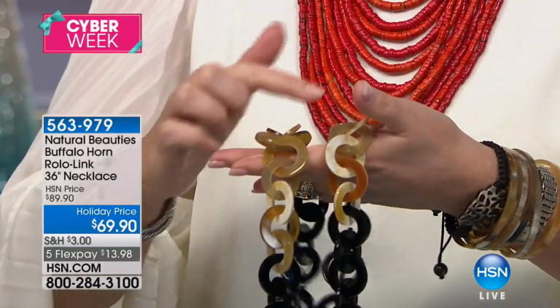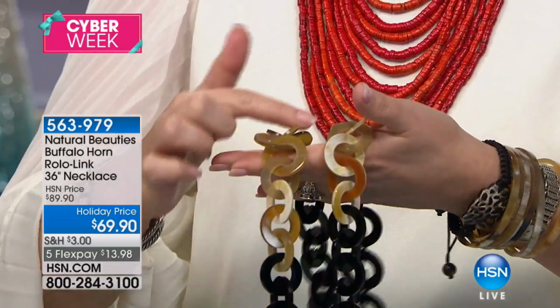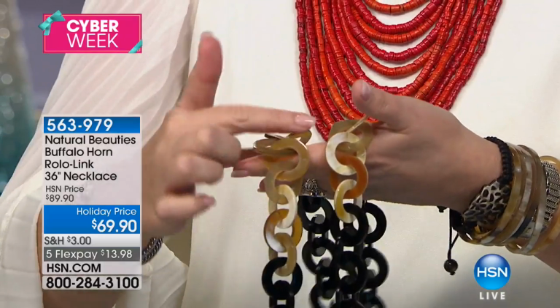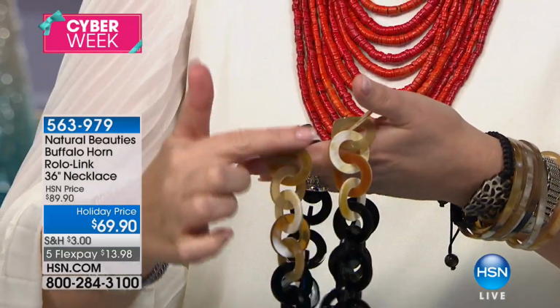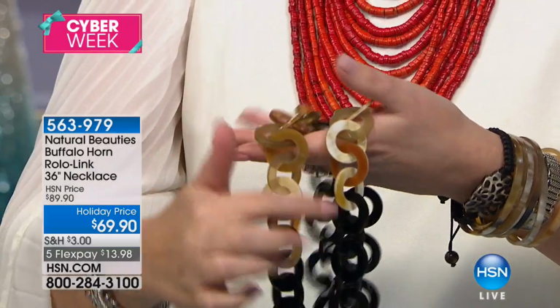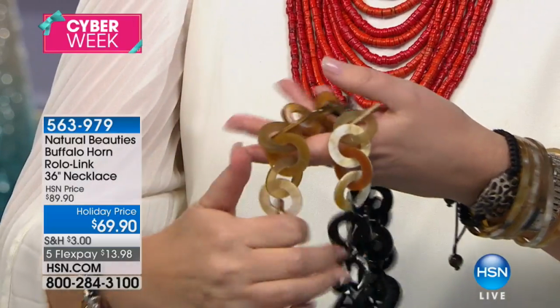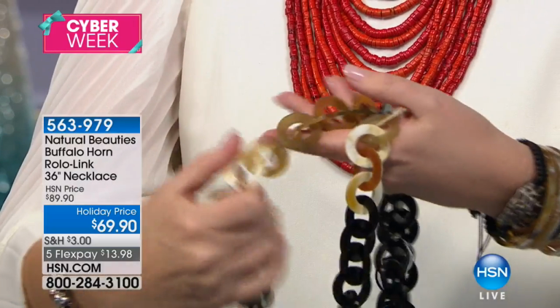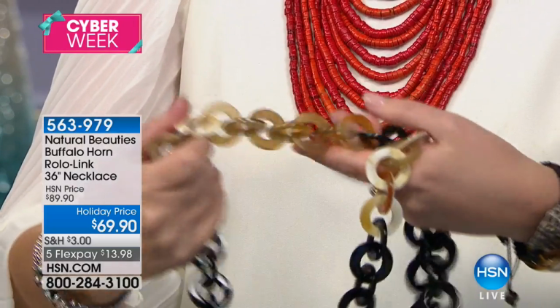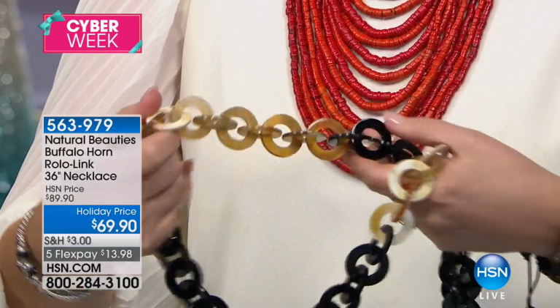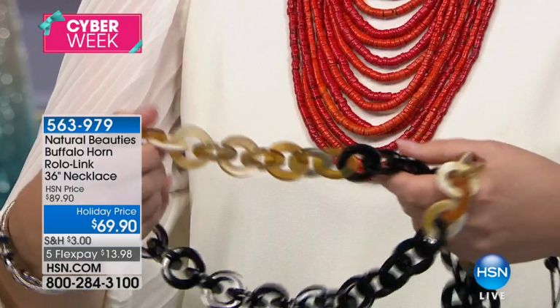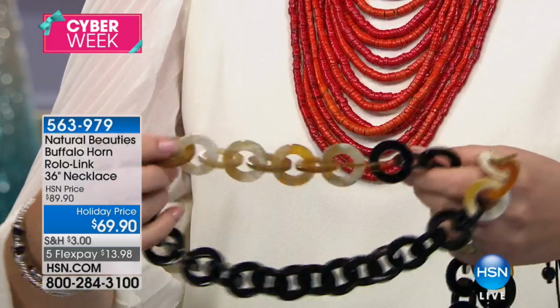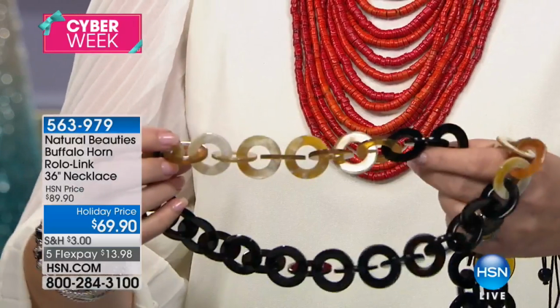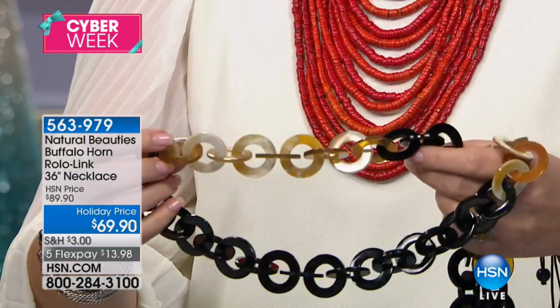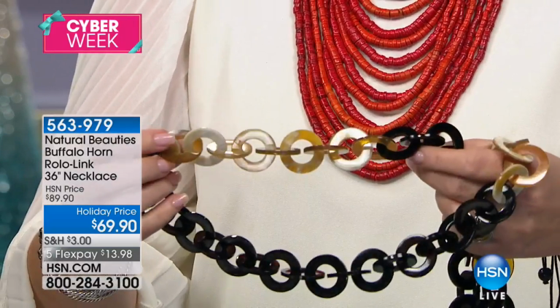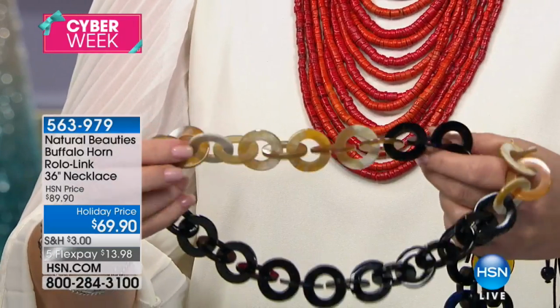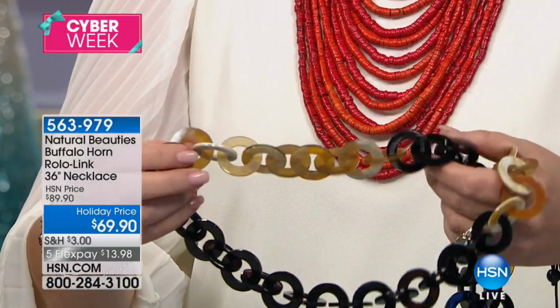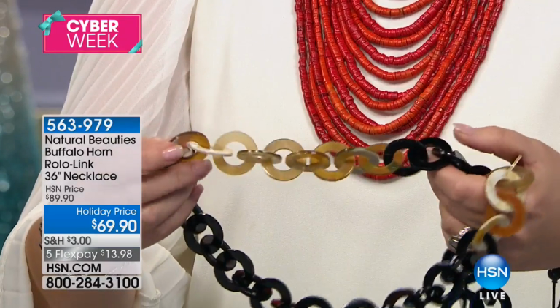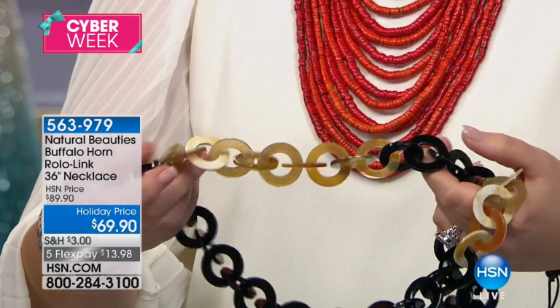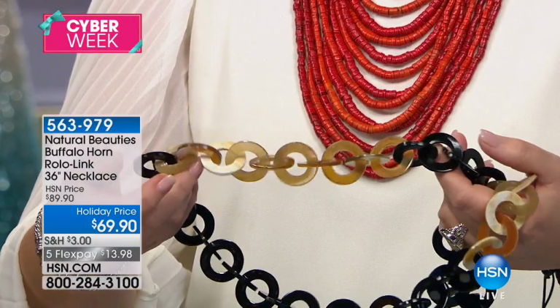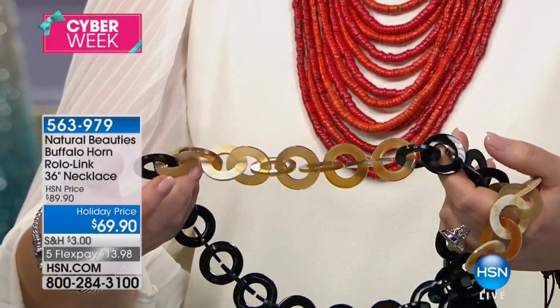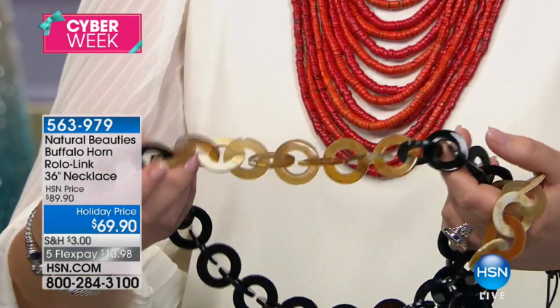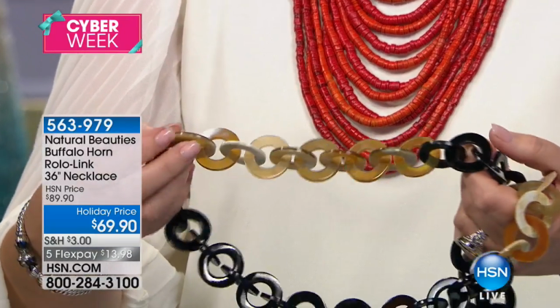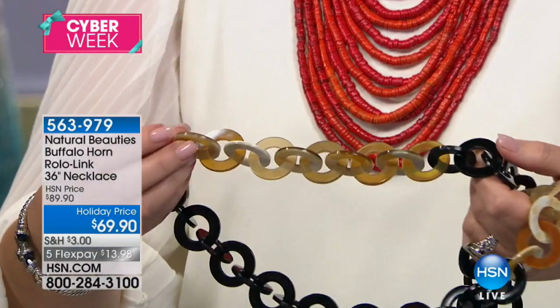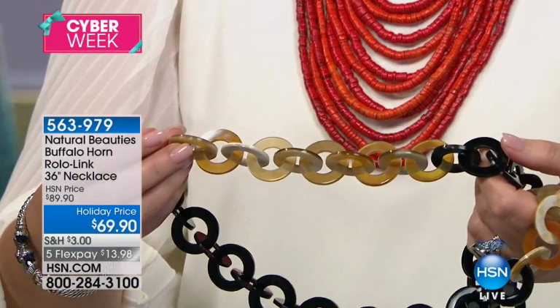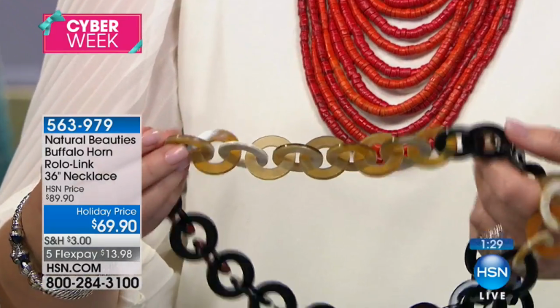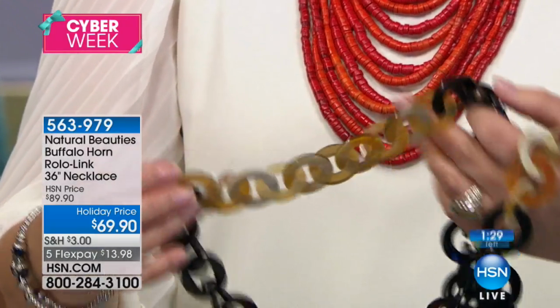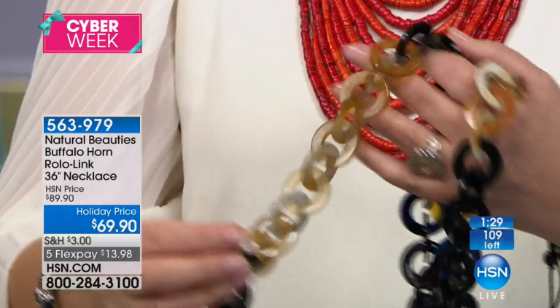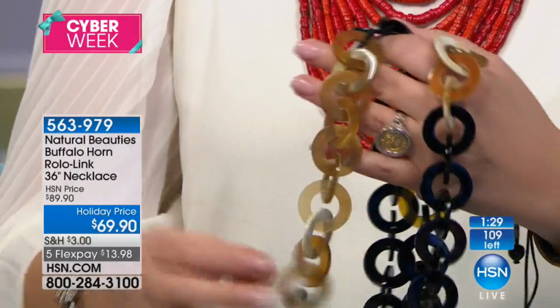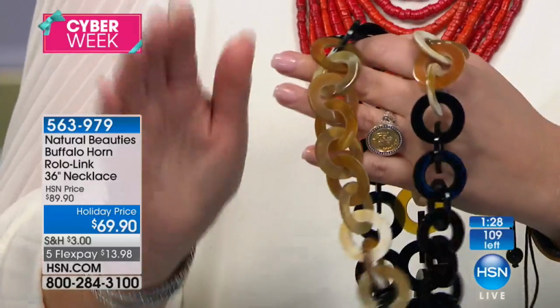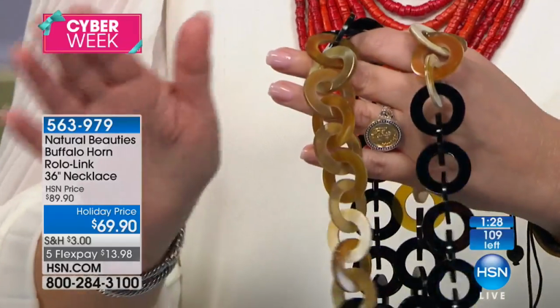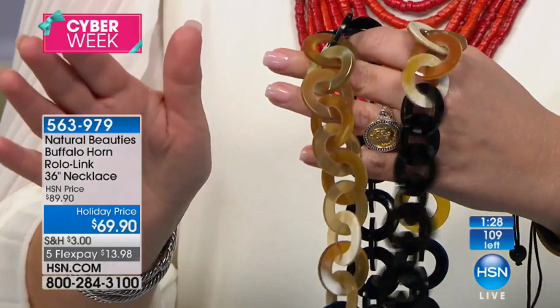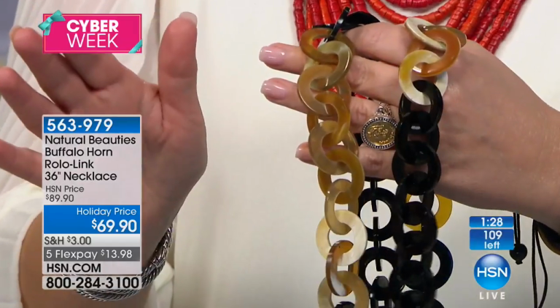This is all done by hand — we mentioned it once and they were half spoken for. There's only 100 left, so this will sell out ladies. Fabulous necklace.